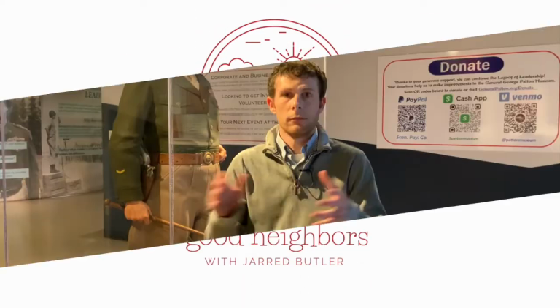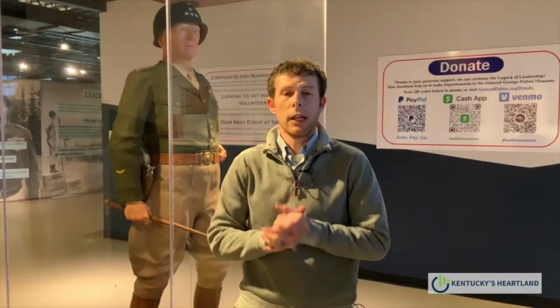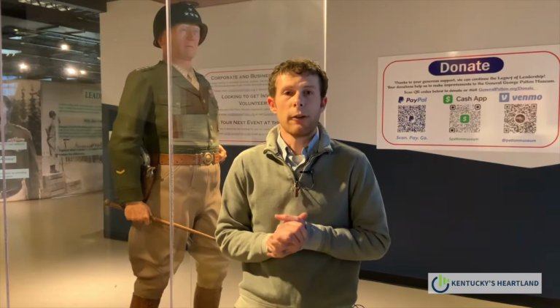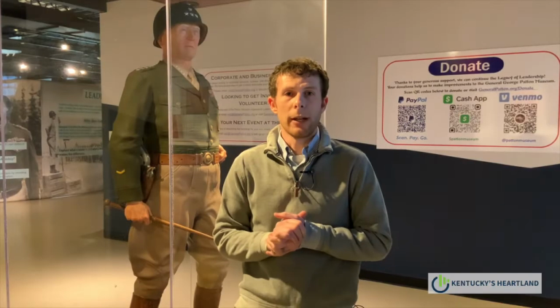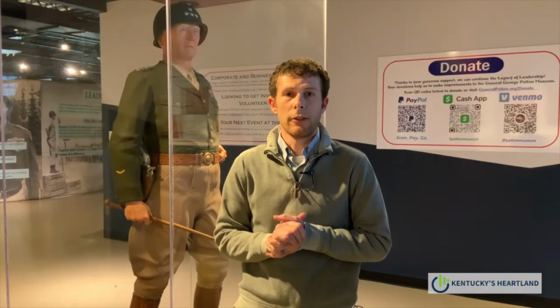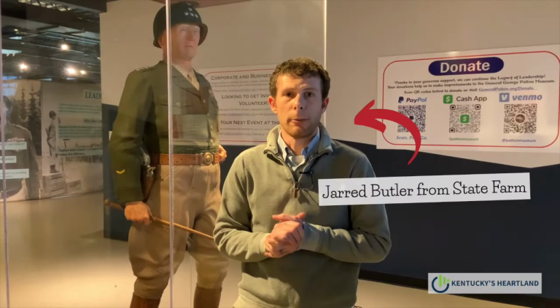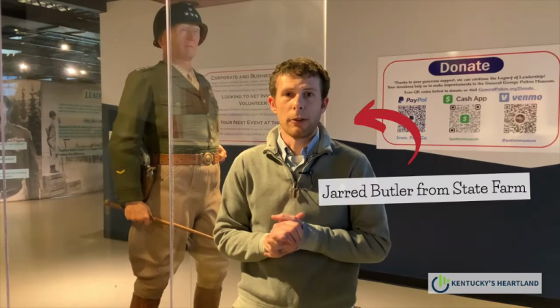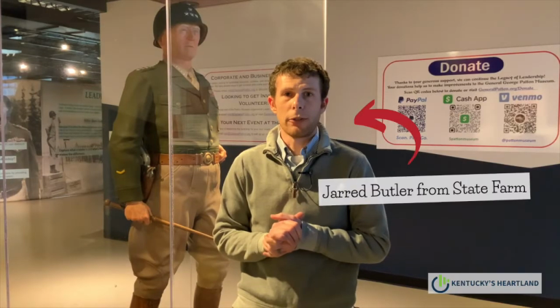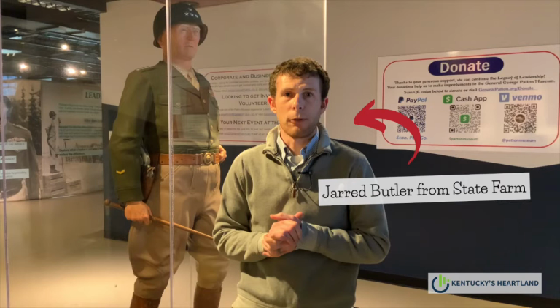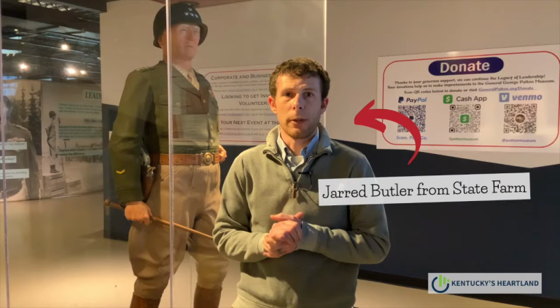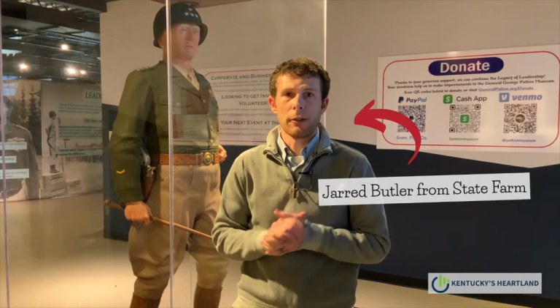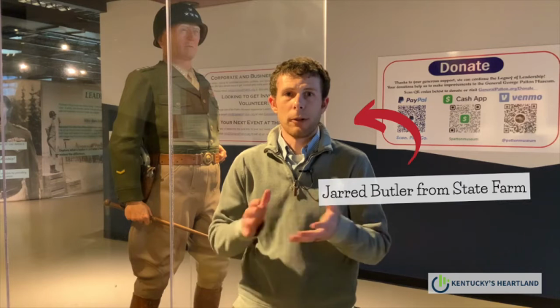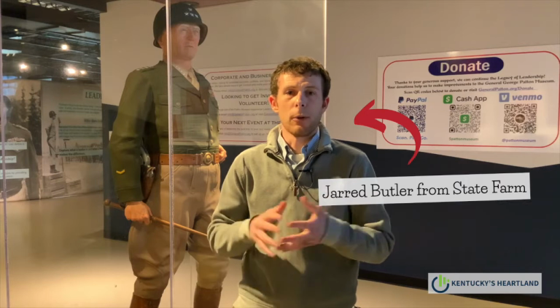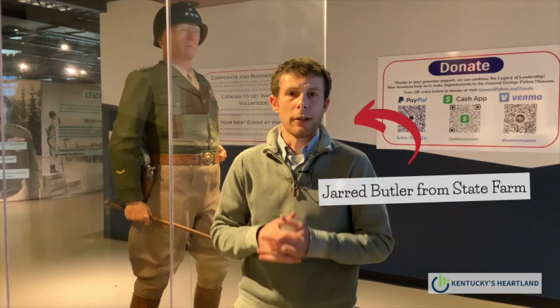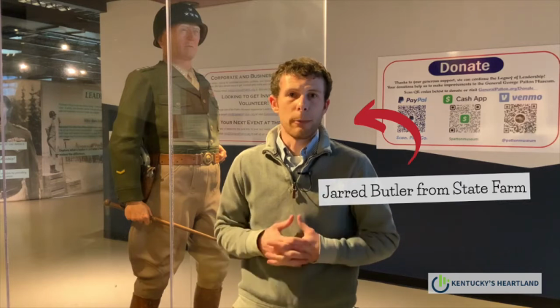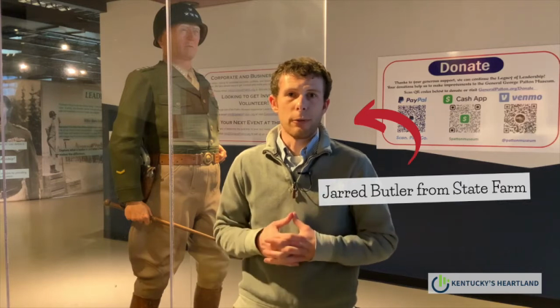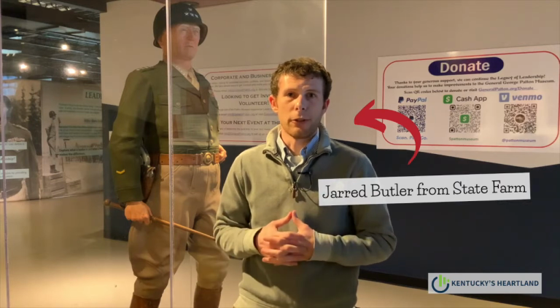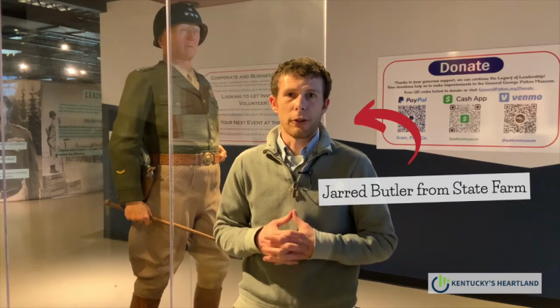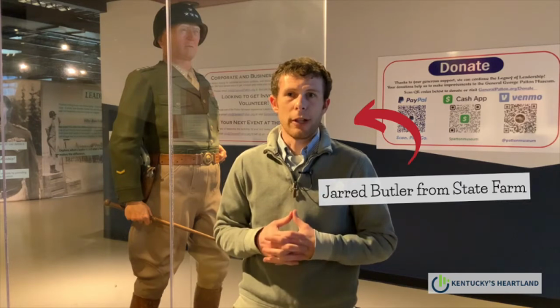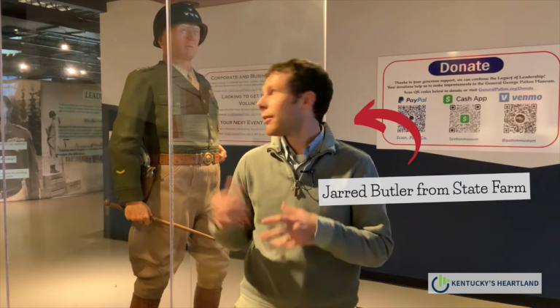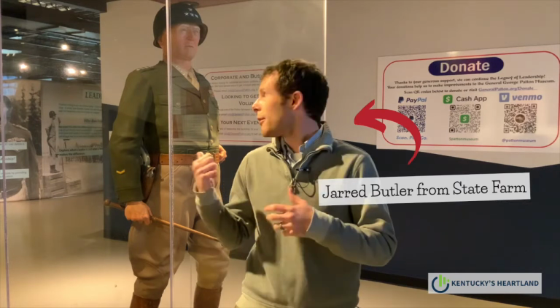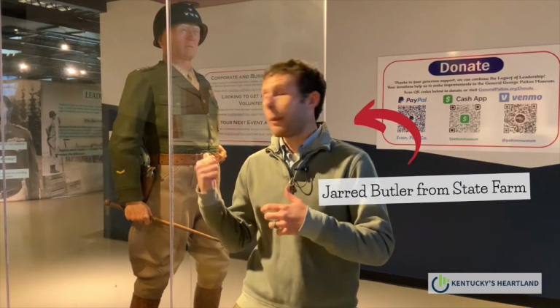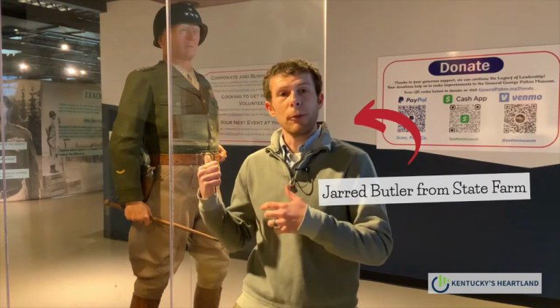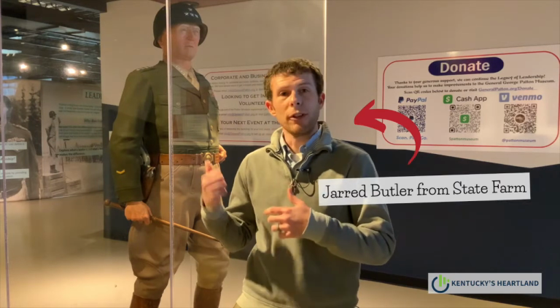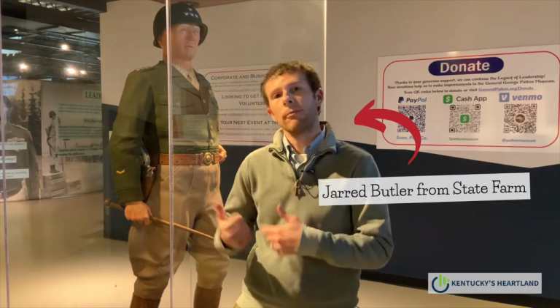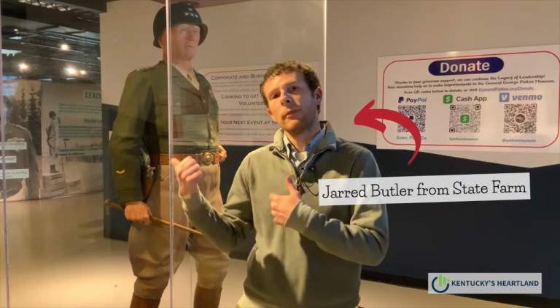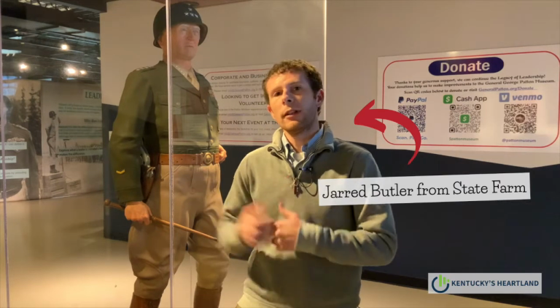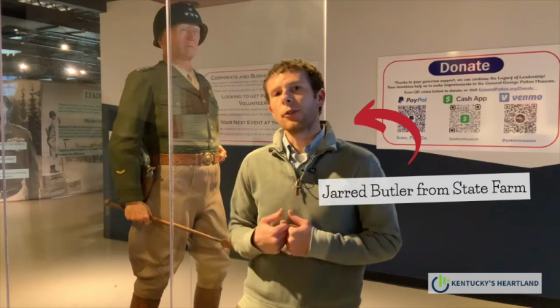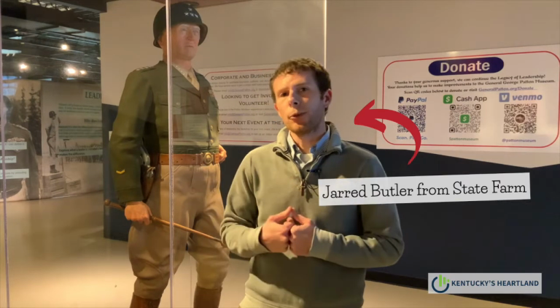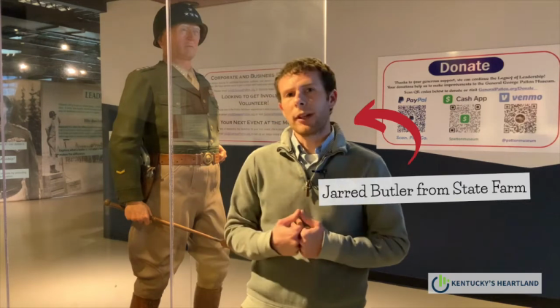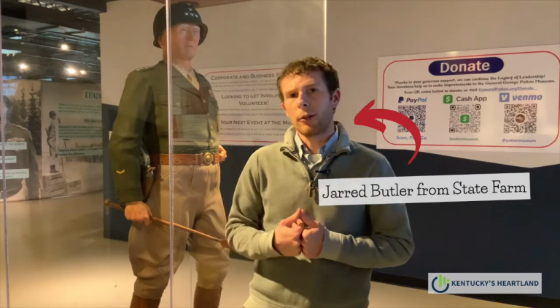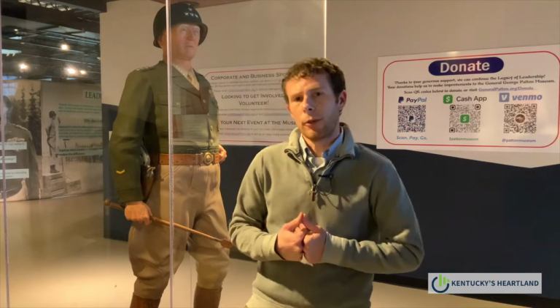Hey everybody, Jerry Butler with State Farm here. We're out in the neighborhood visiting our good neighbor, the Patton Museum. Let's go see what they got going on.